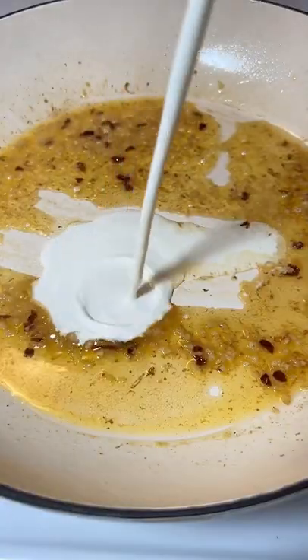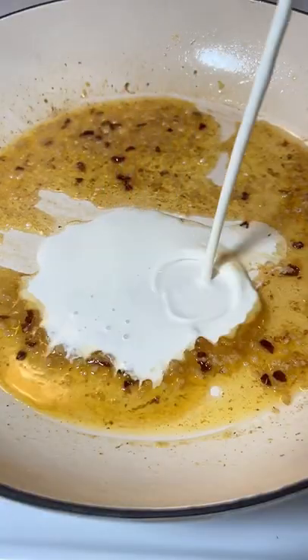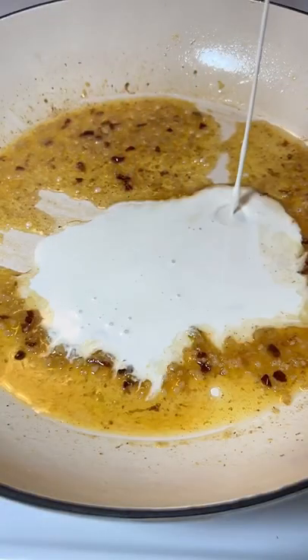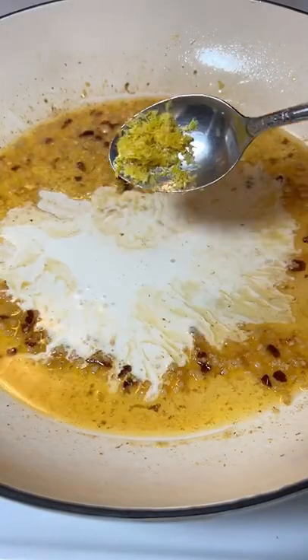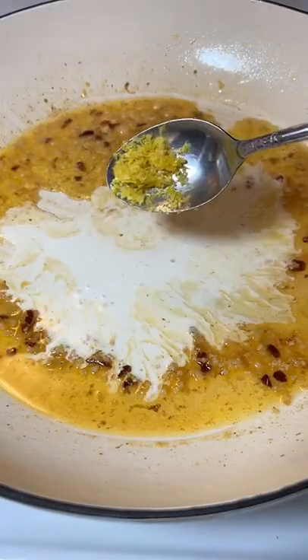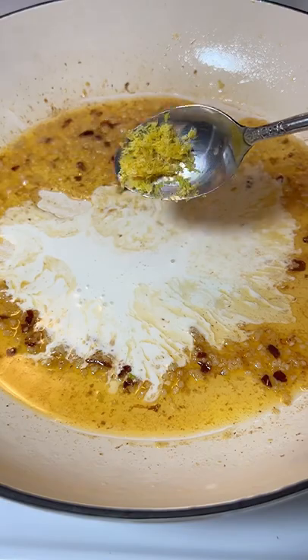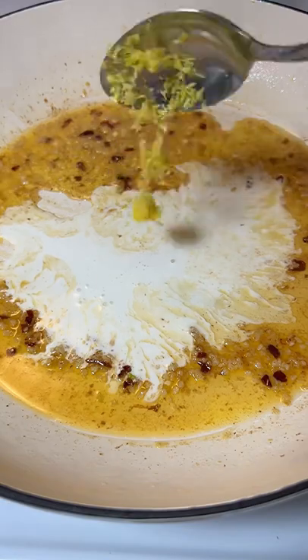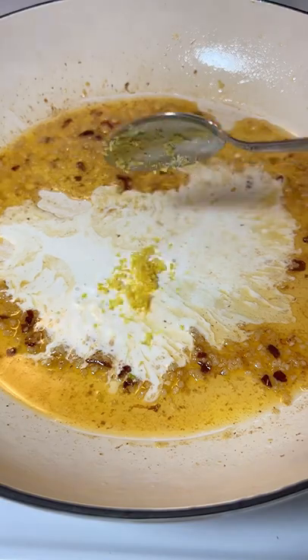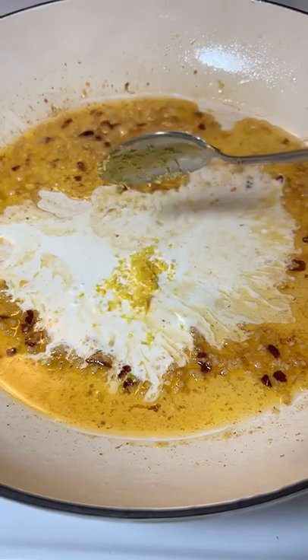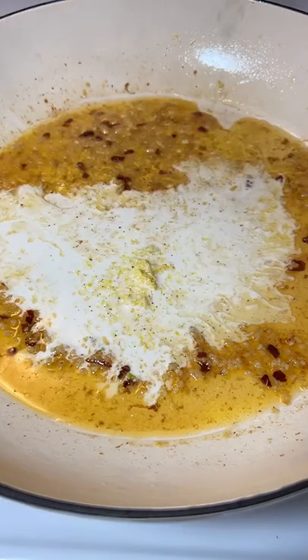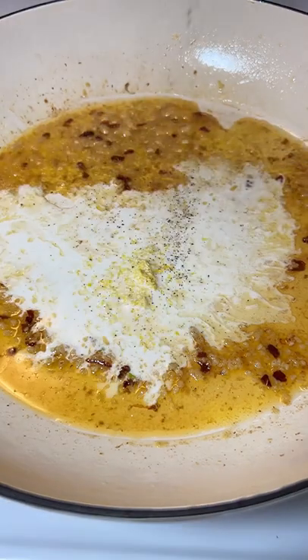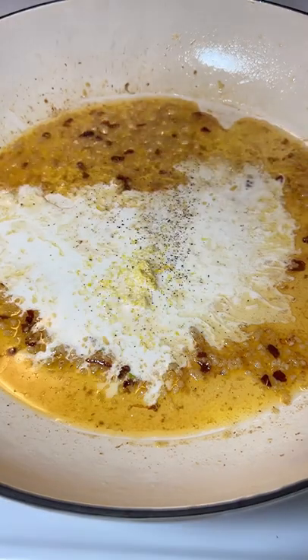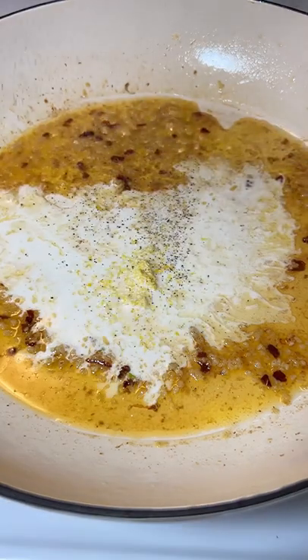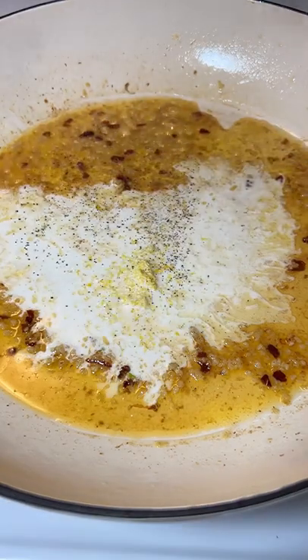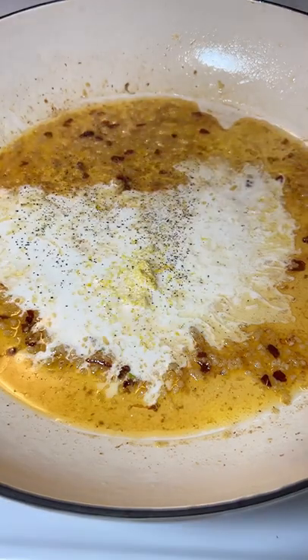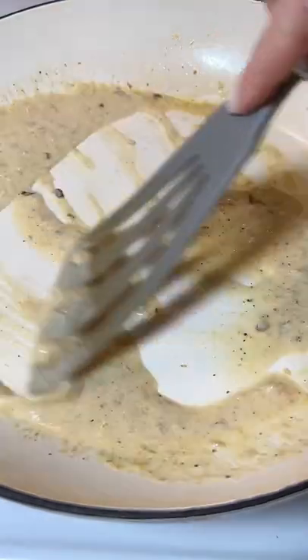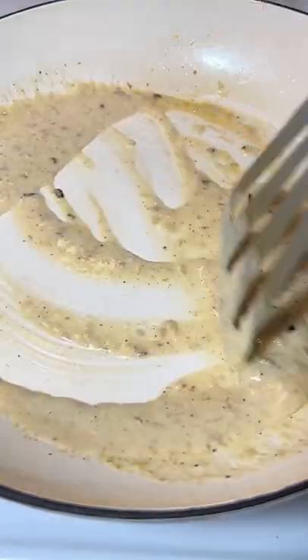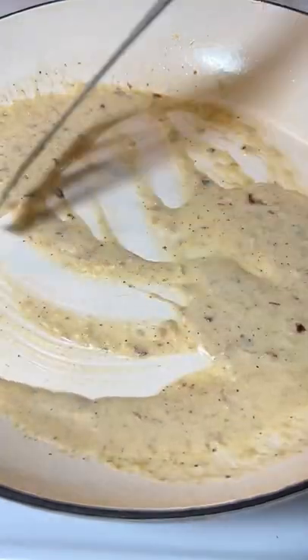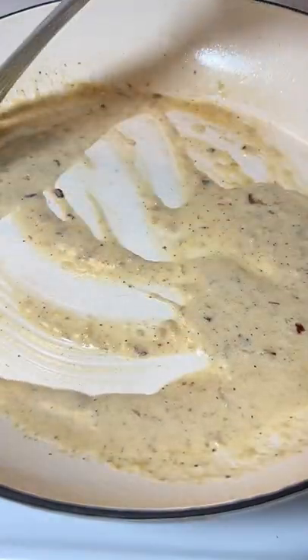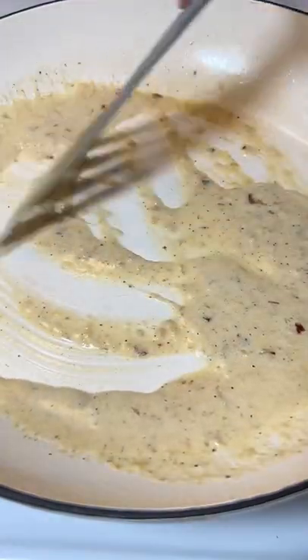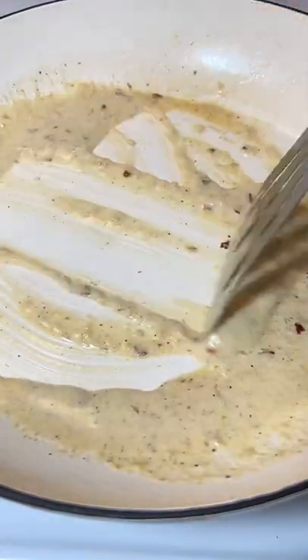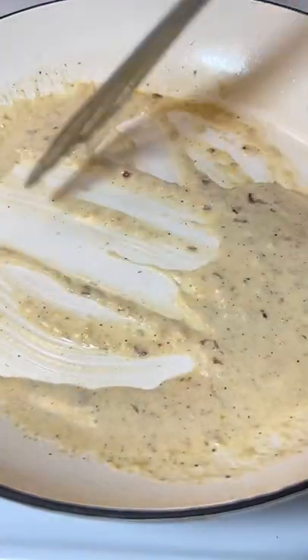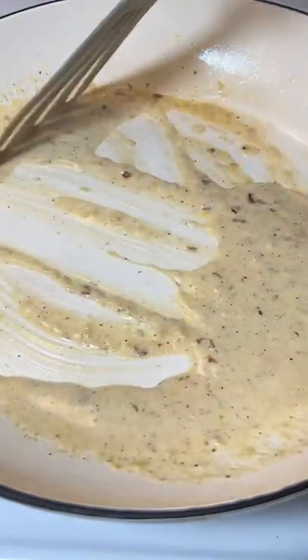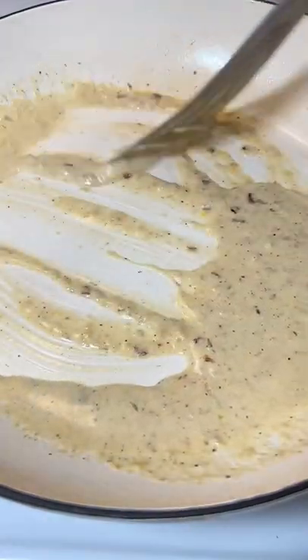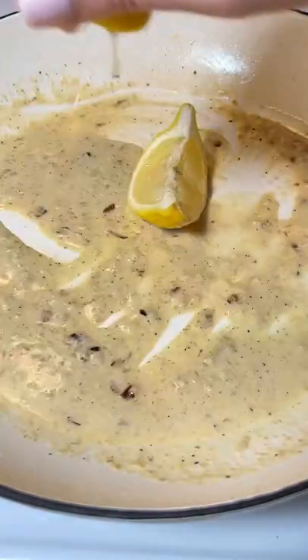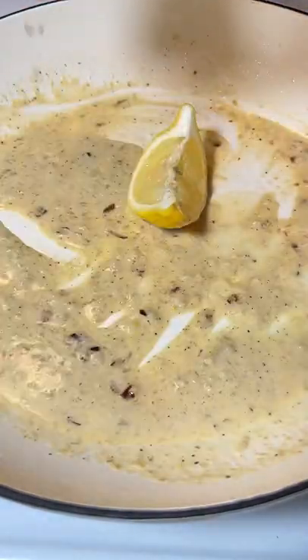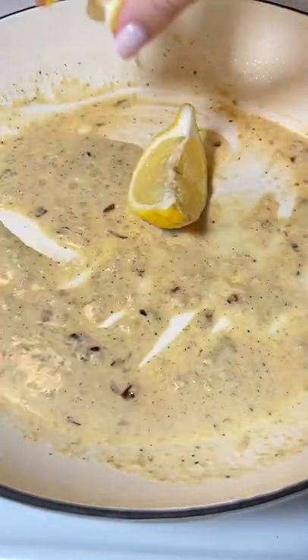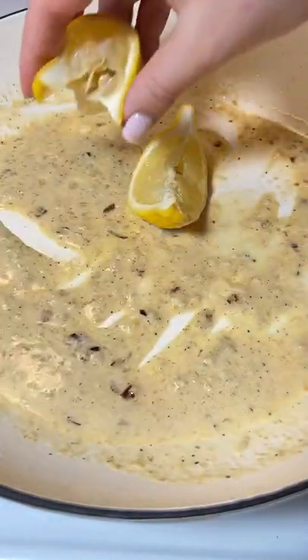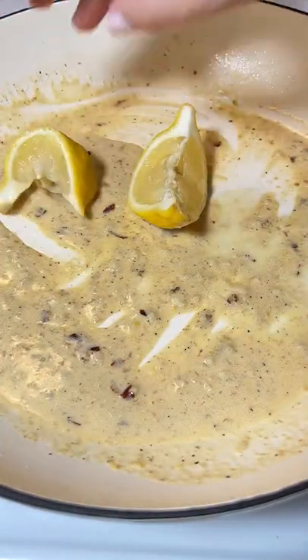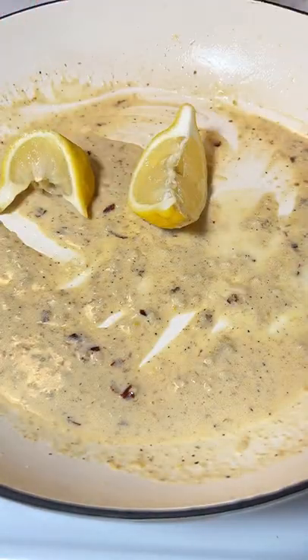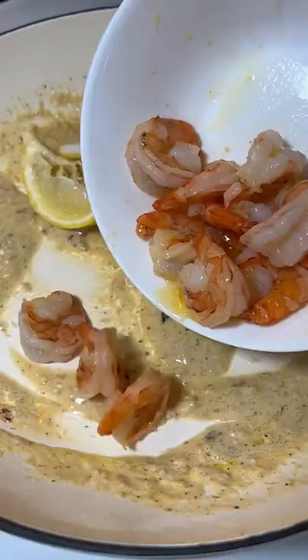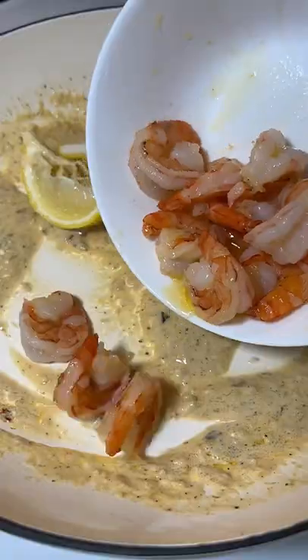Add a splash of heavy cream, lemon zest, and pepper, and give it a stir. Squeeze in a little bit of extra lemon juice to taste.